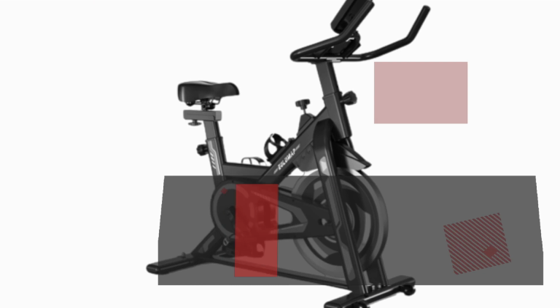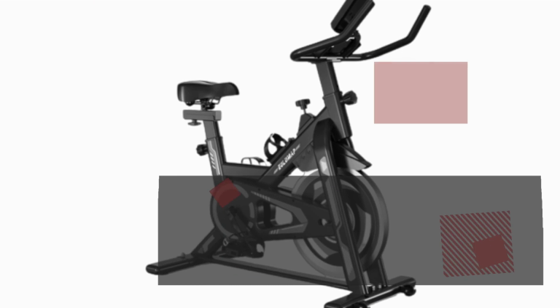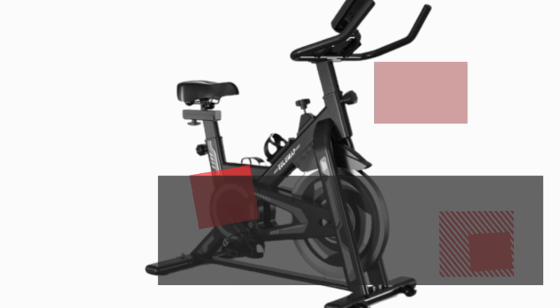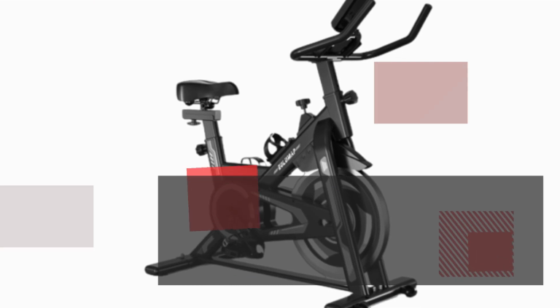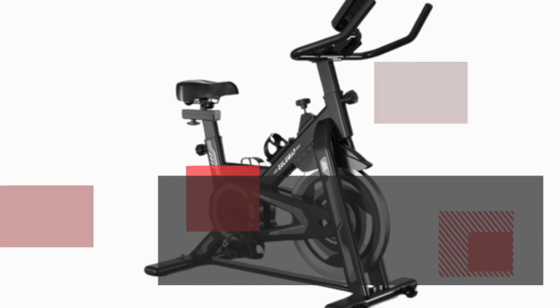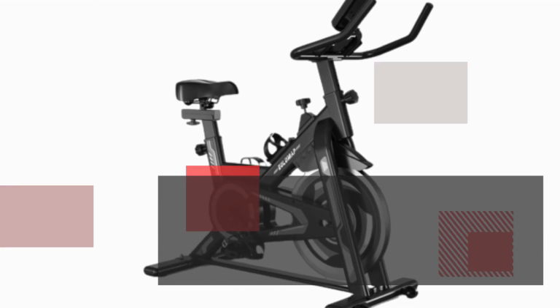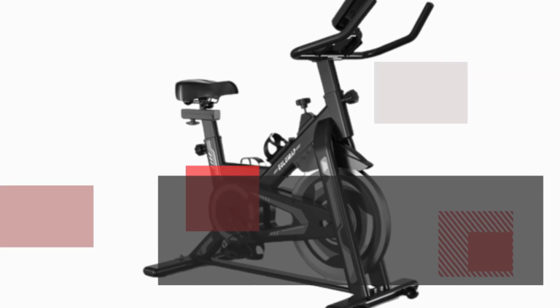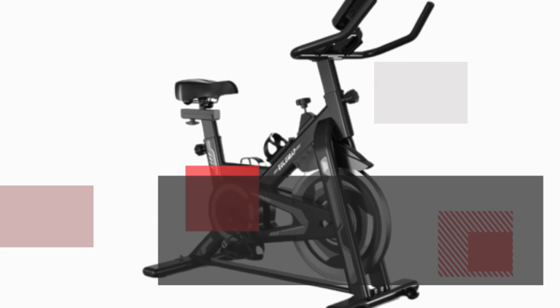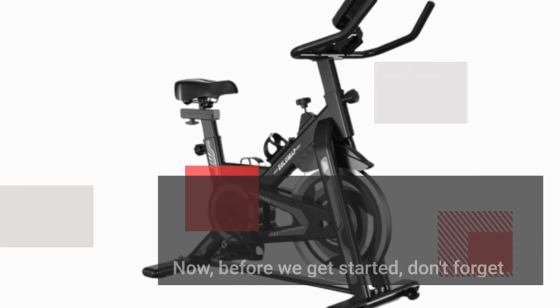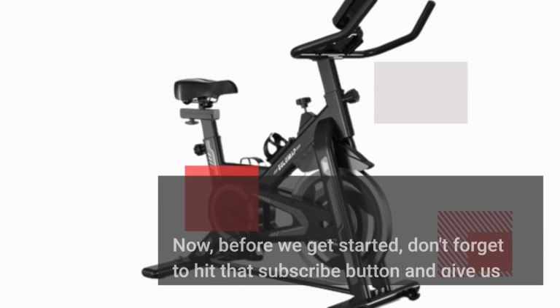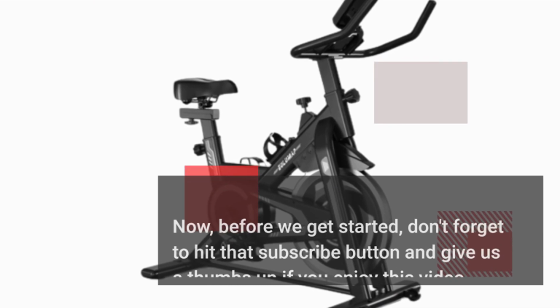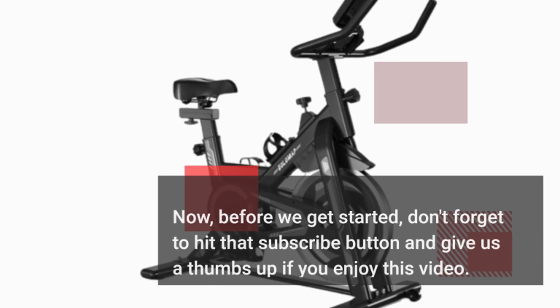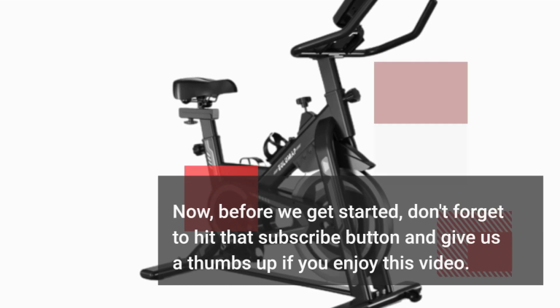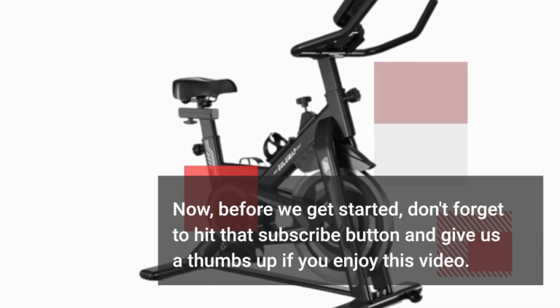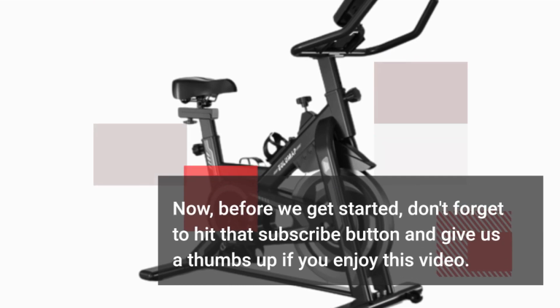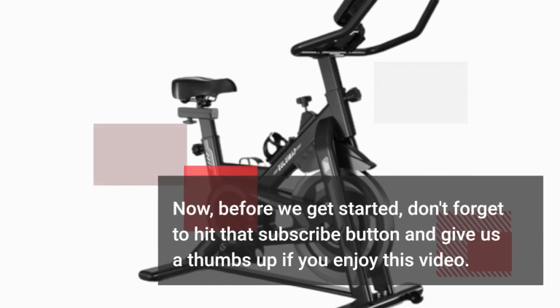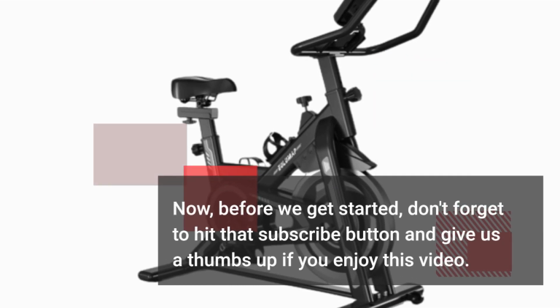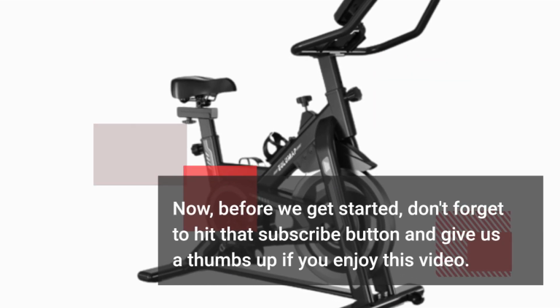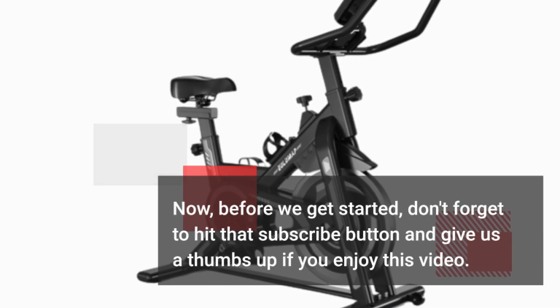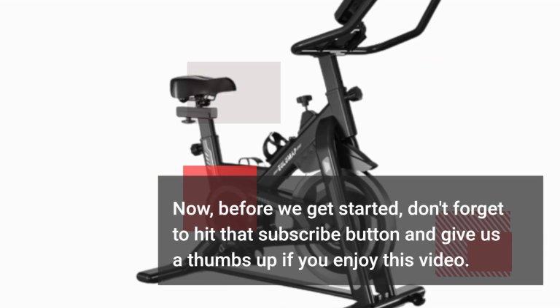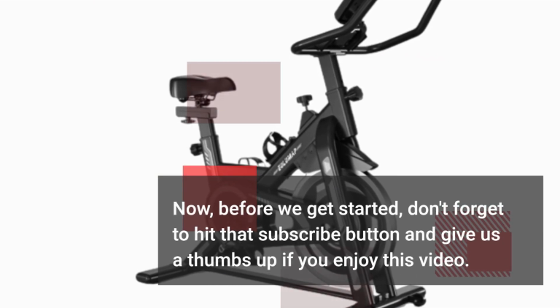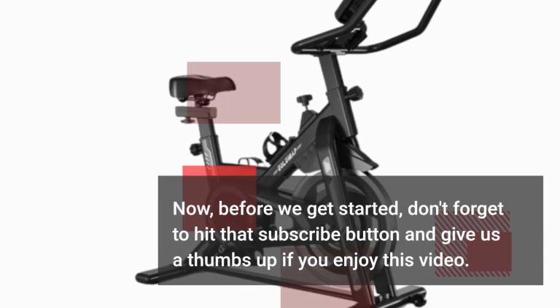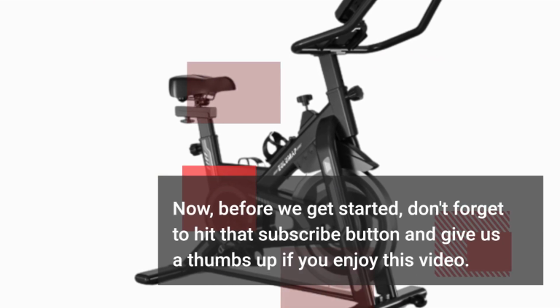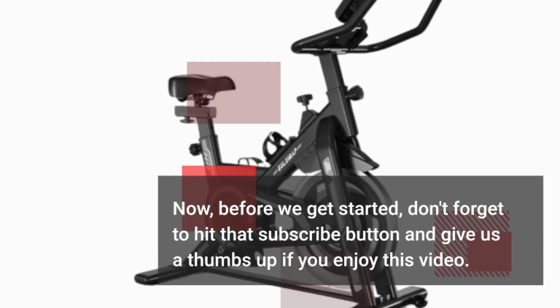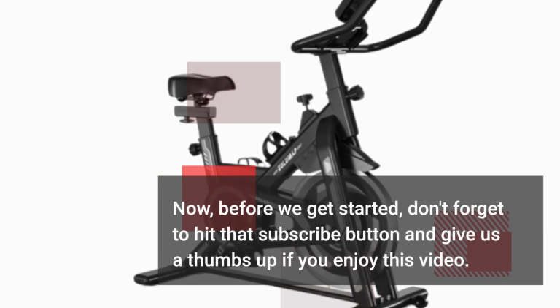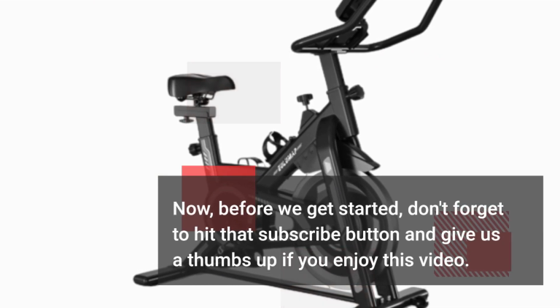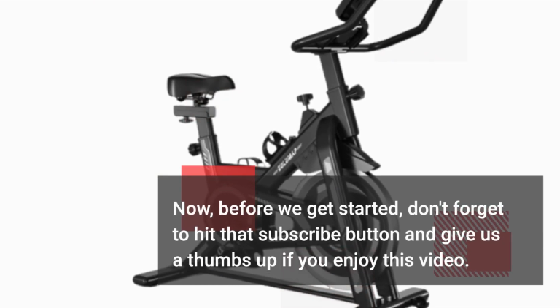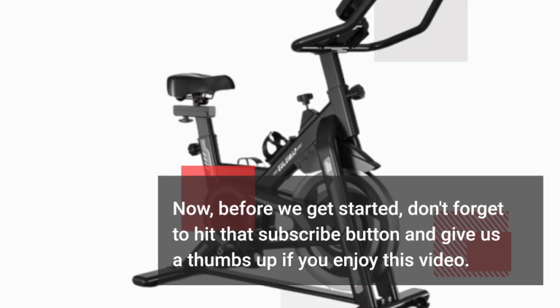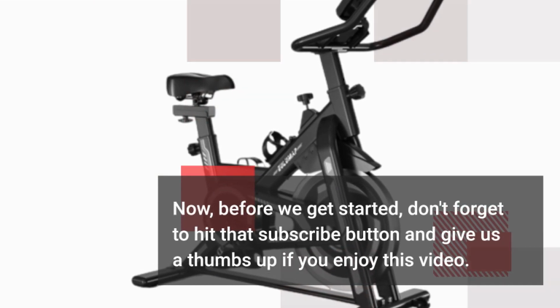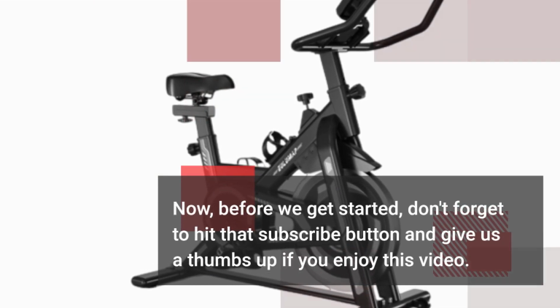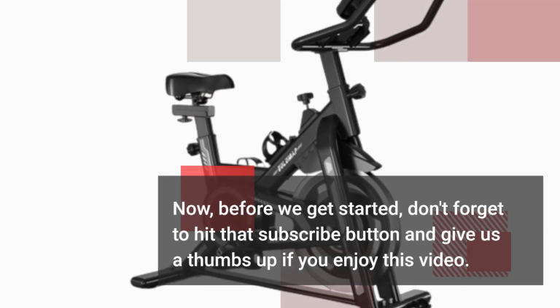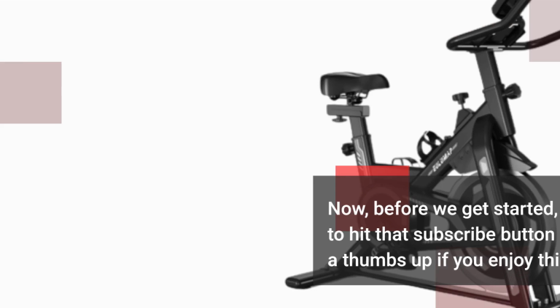Before we get started, don't forget to hit that subscribe button and give us a thumbs up if you enjoy this video.